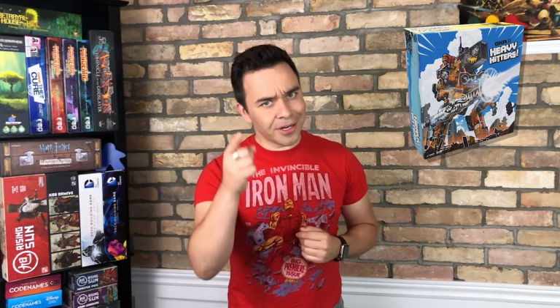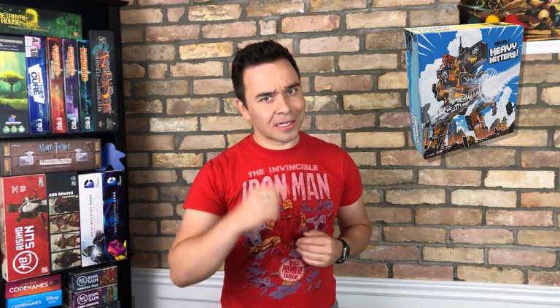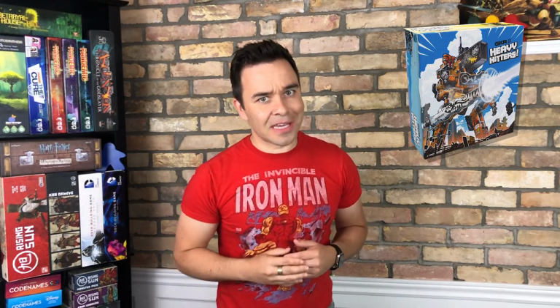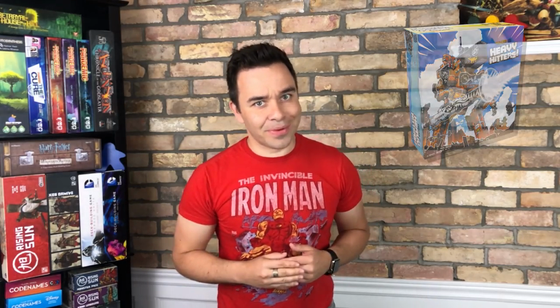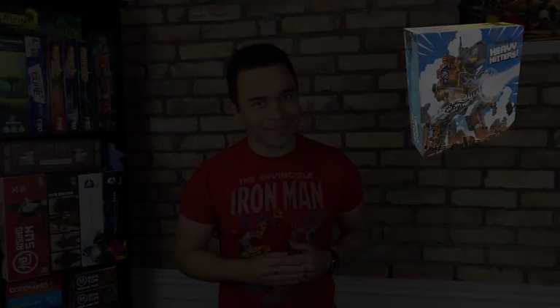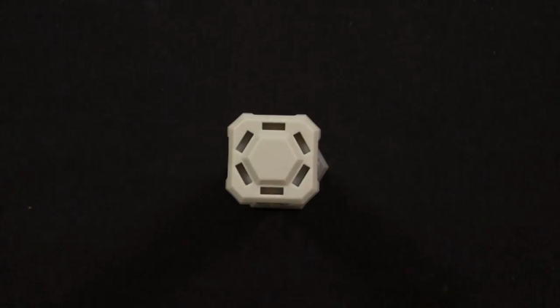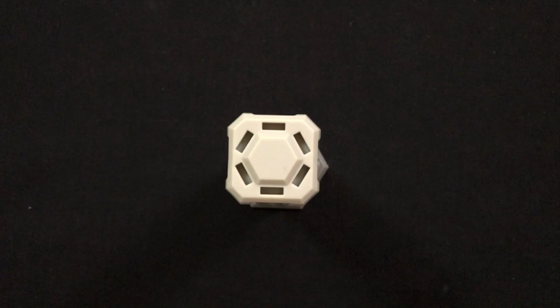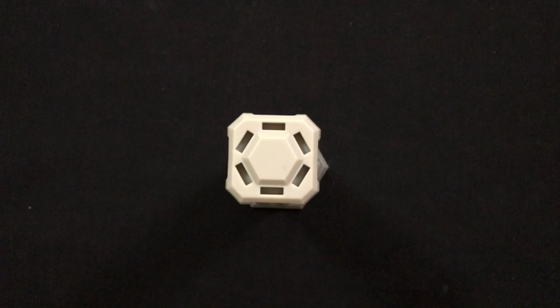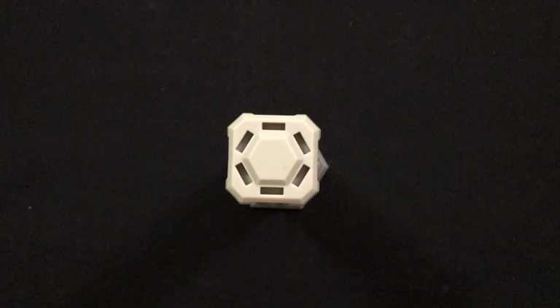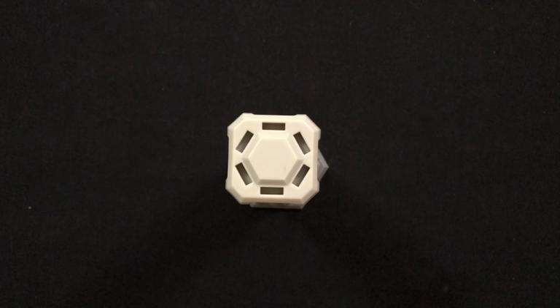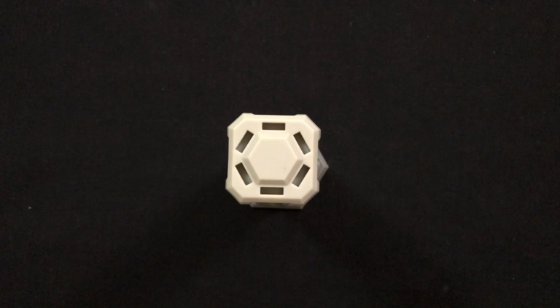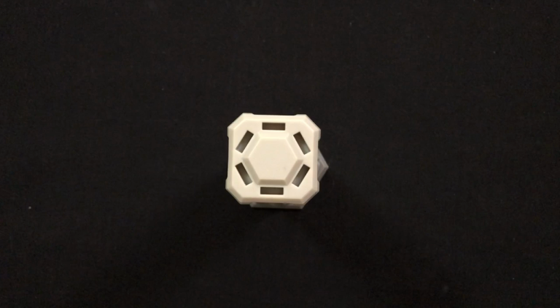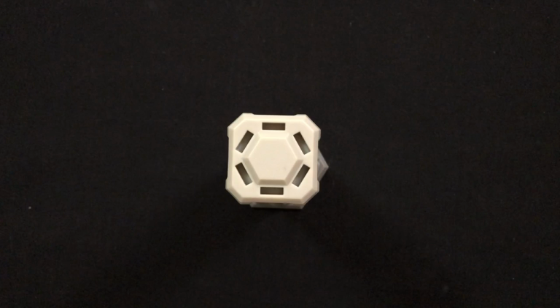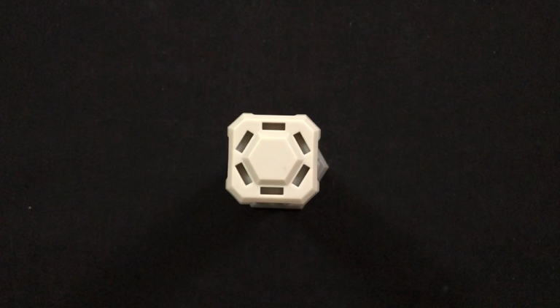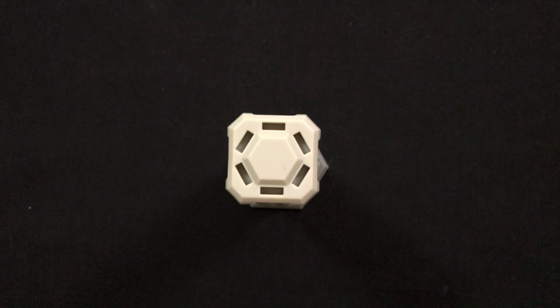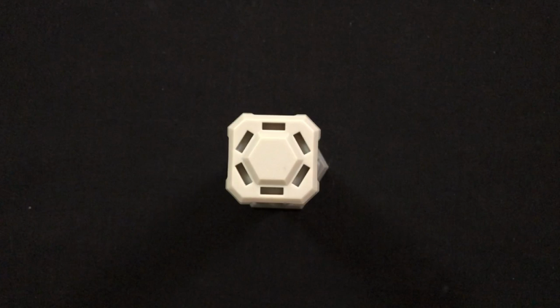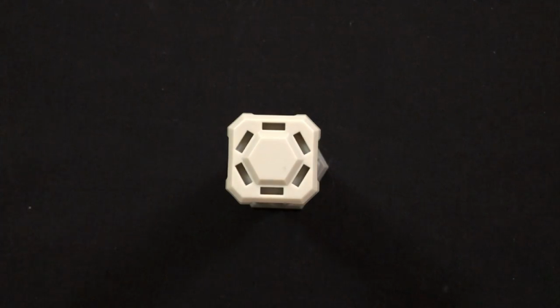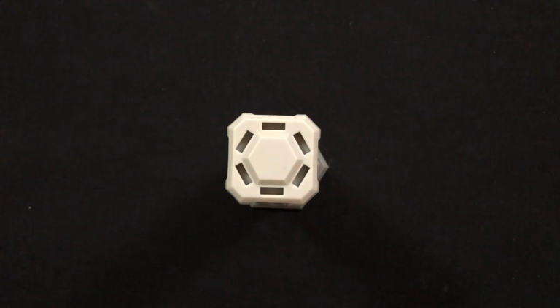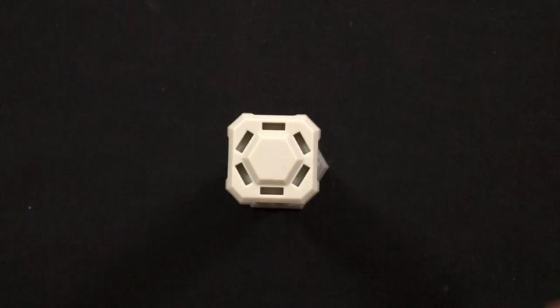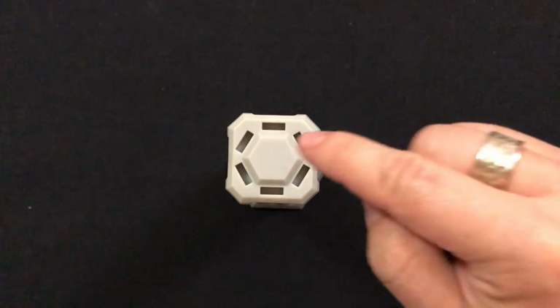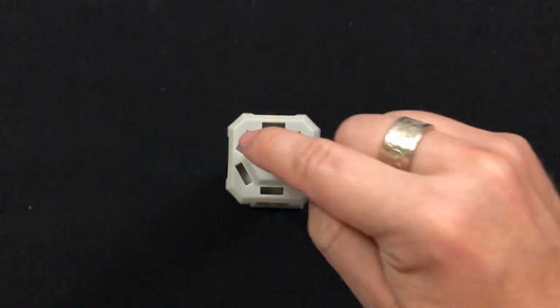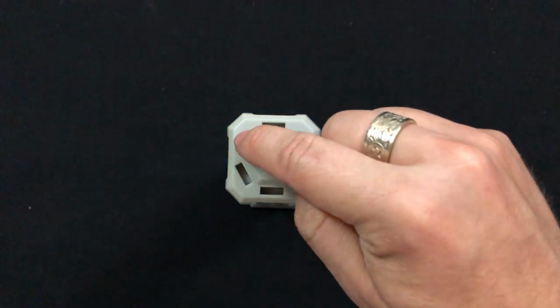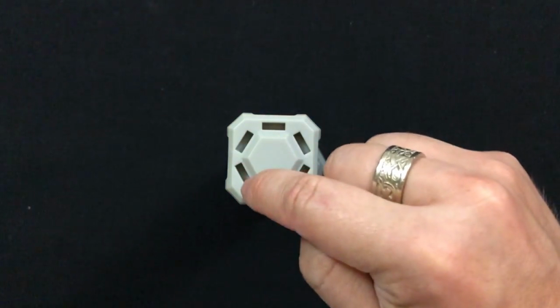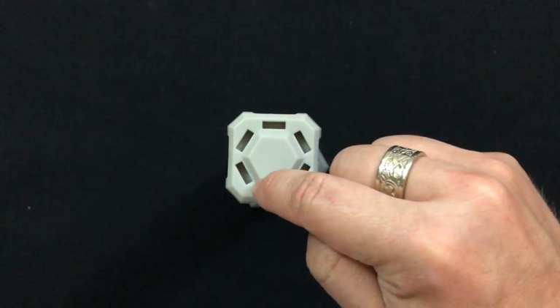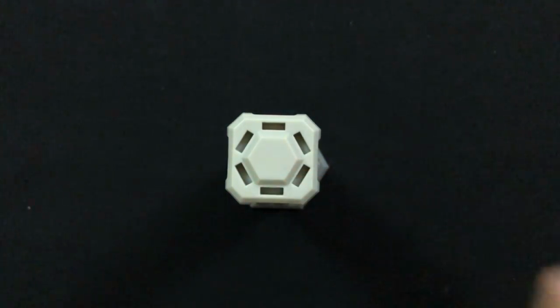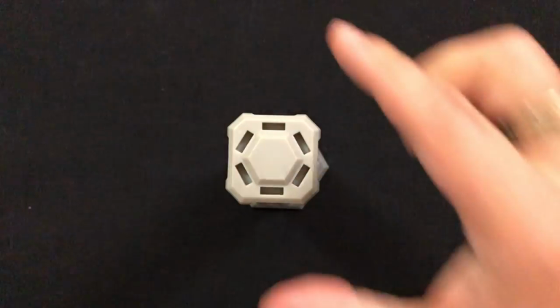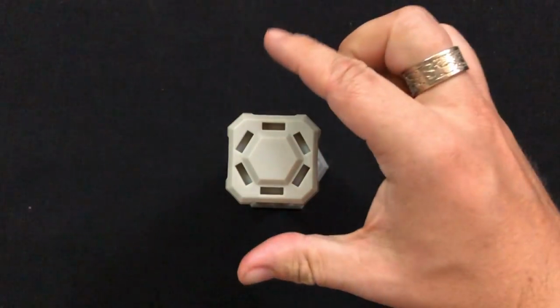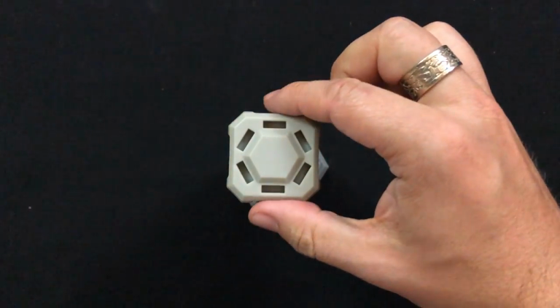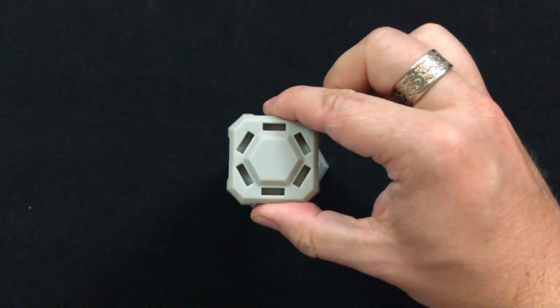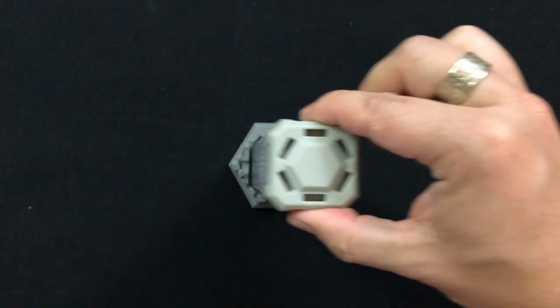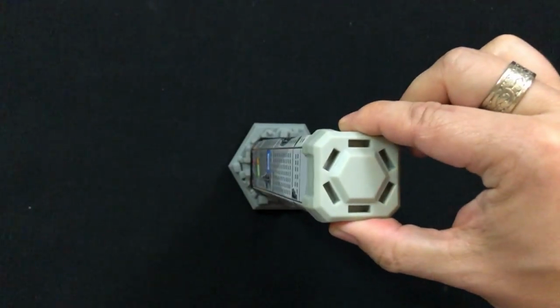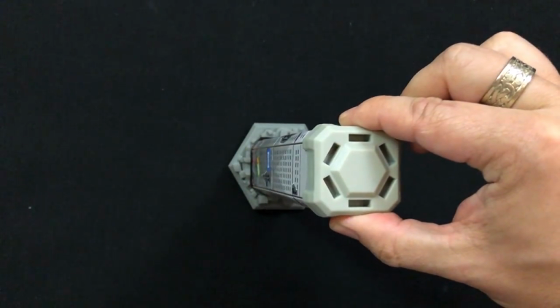Here's a little tip: when assembling the buildings, make sure the wedges on the top of the cap run parallel to the building's base.